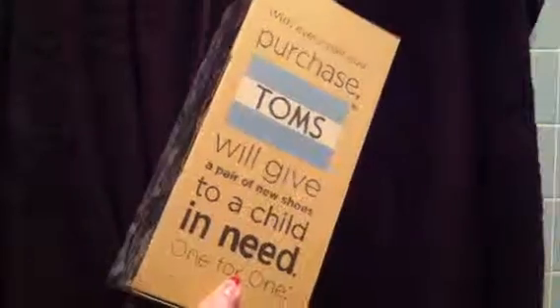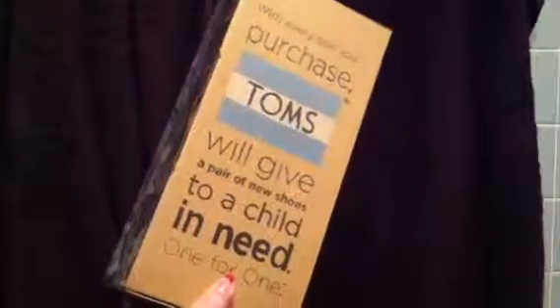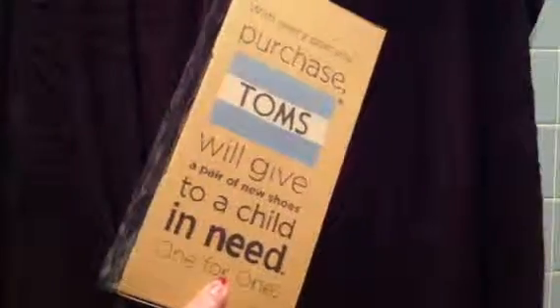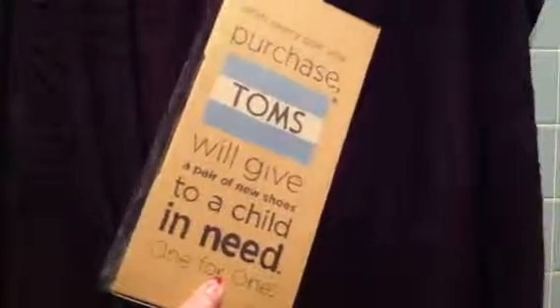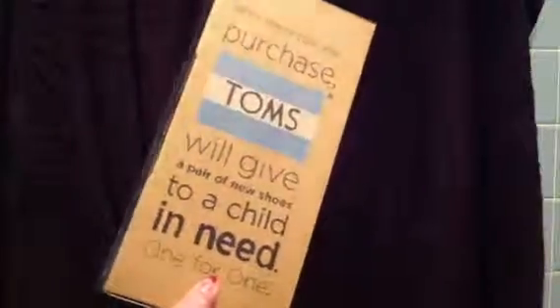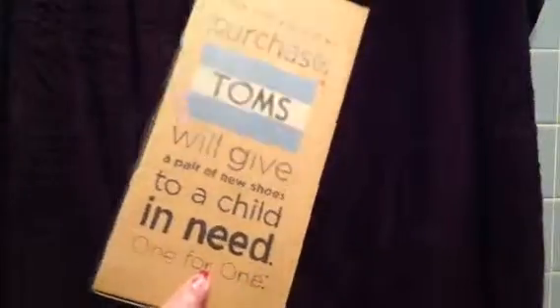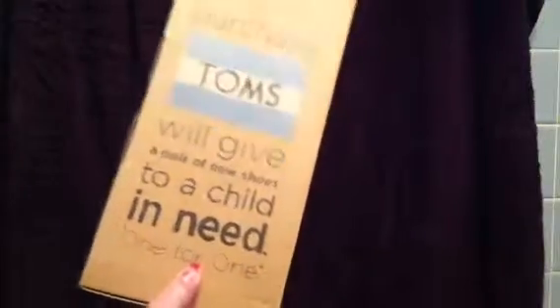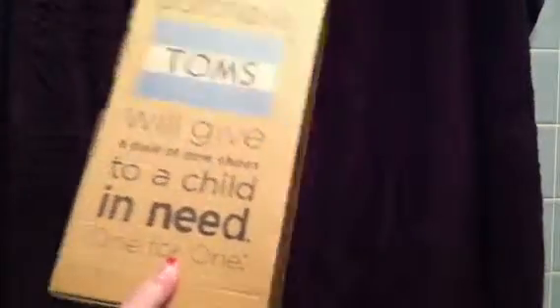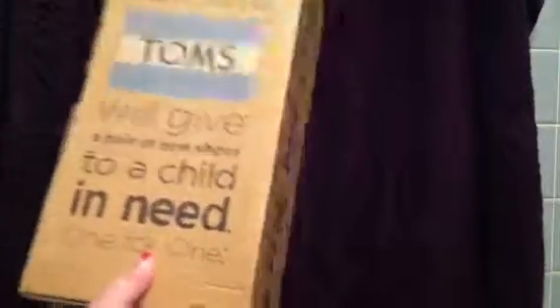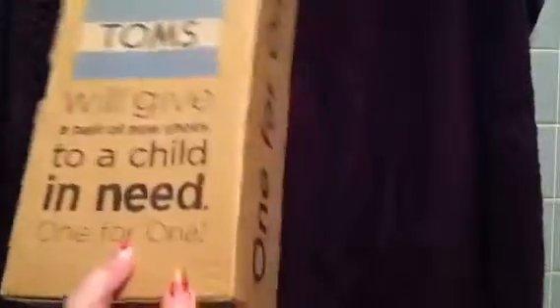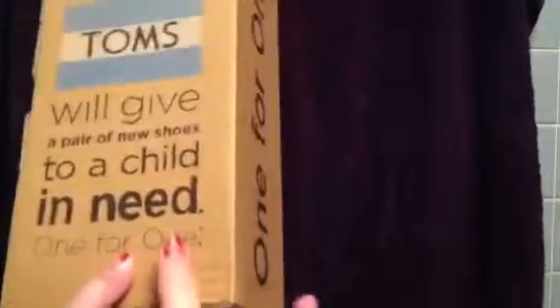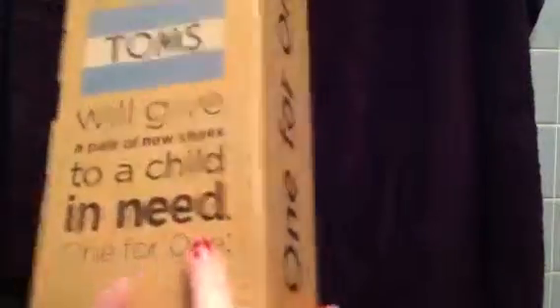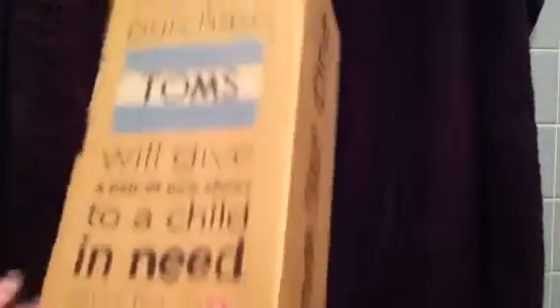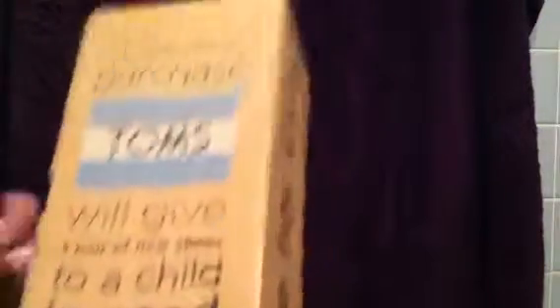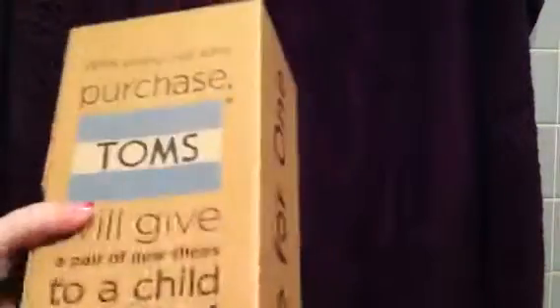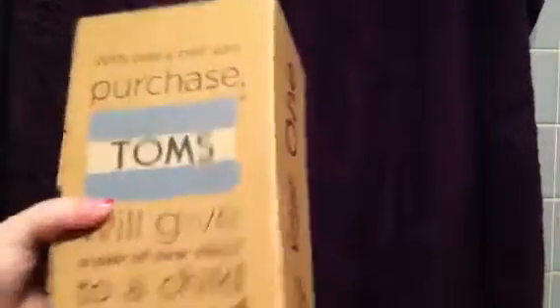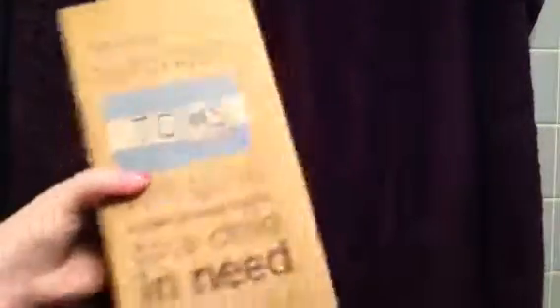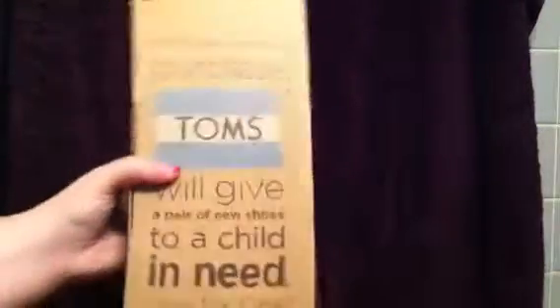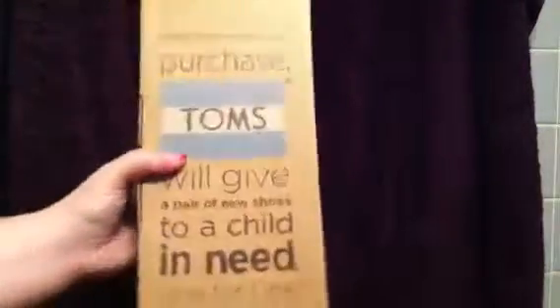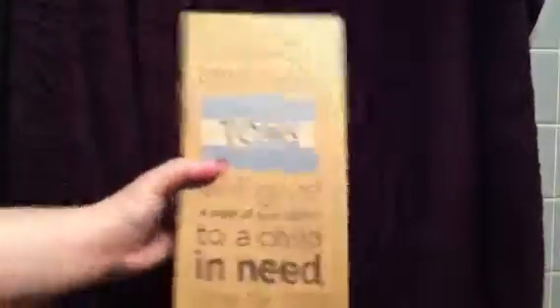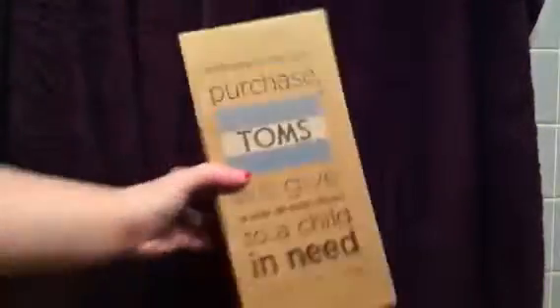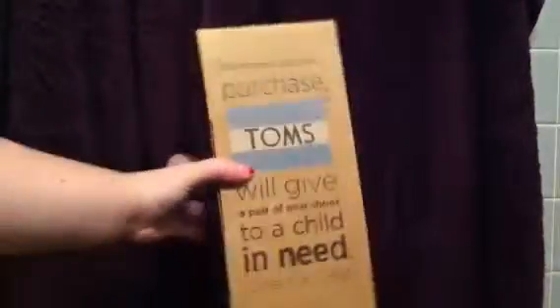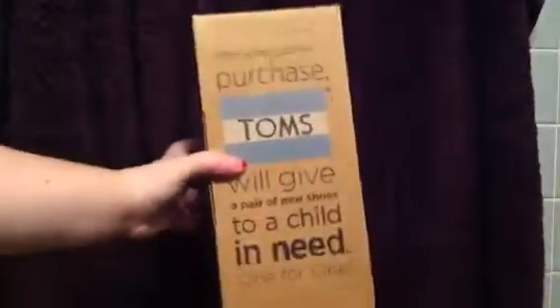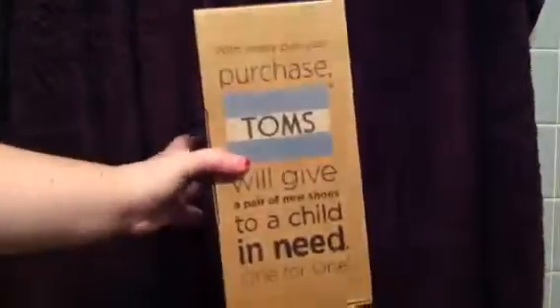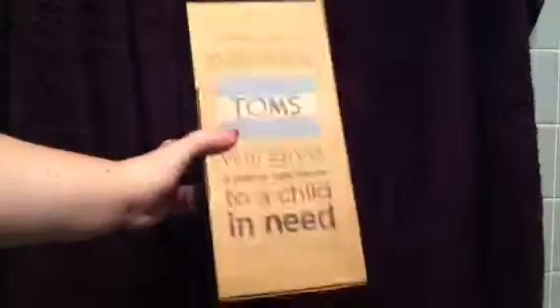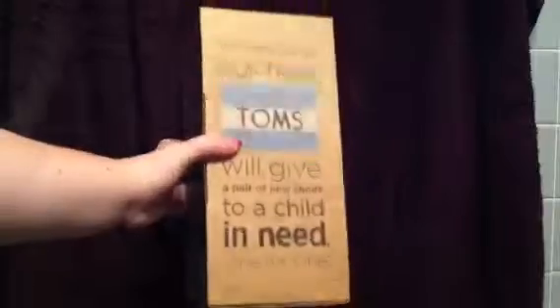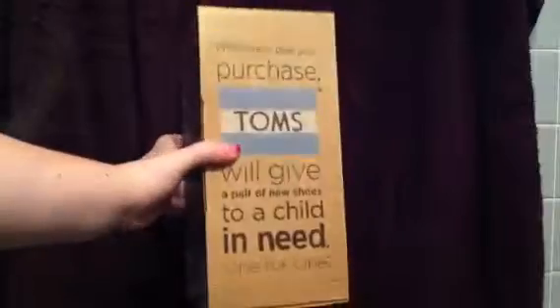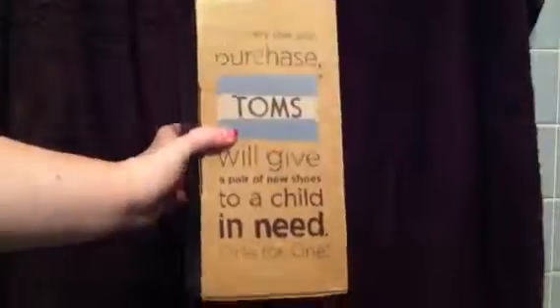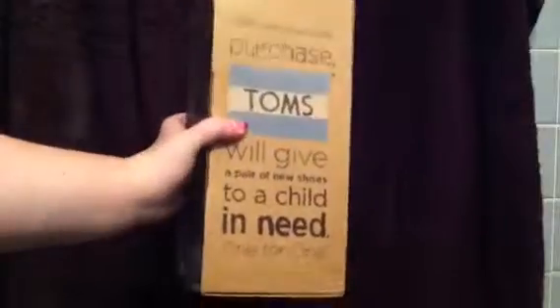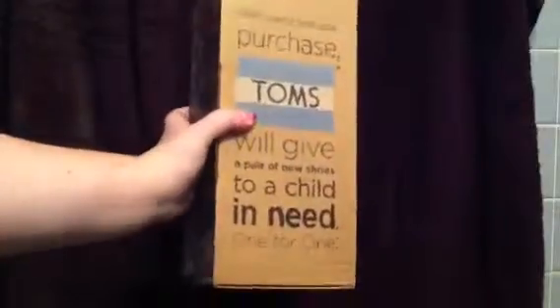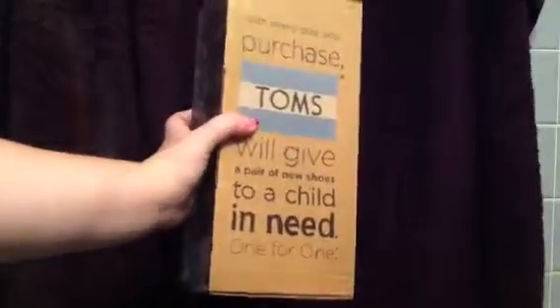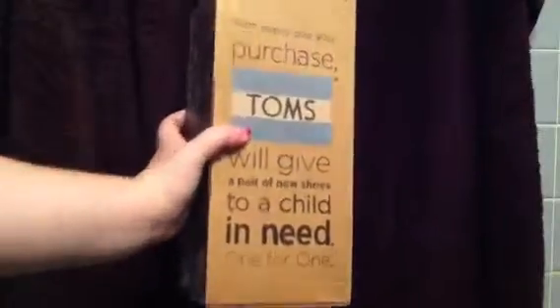Hey everyone, it's Living LaViera Loca, and I just want to show you my new Toms that I just got.